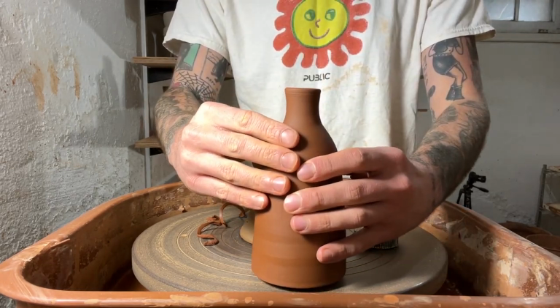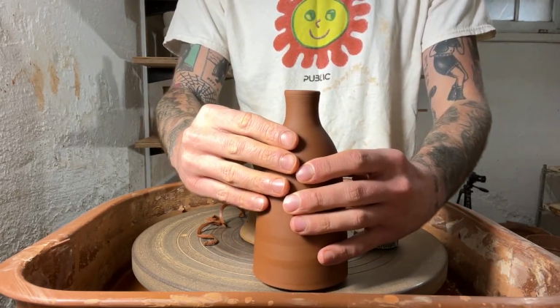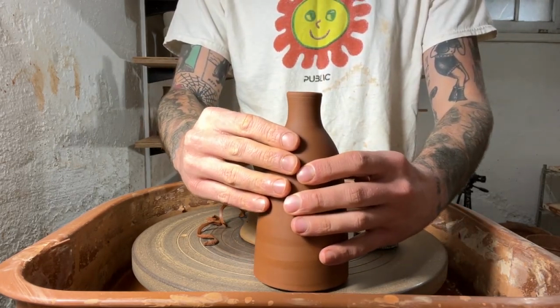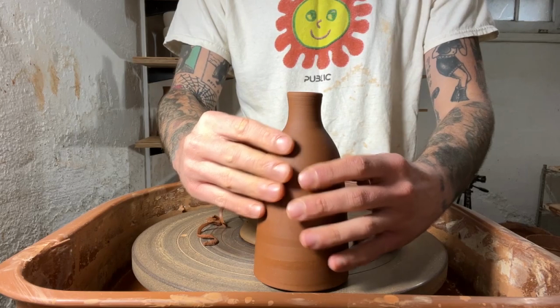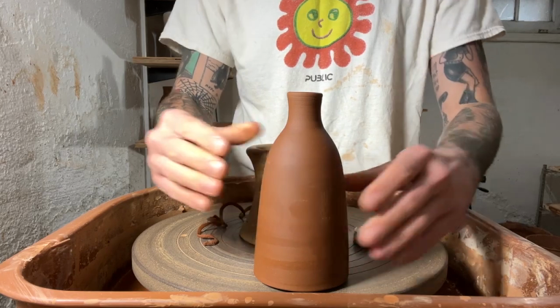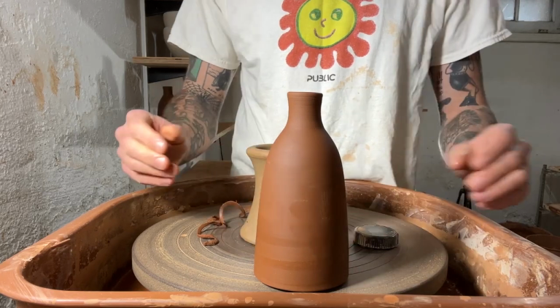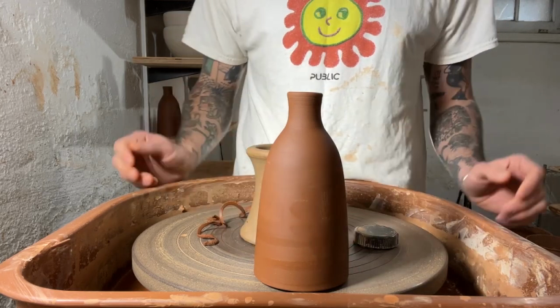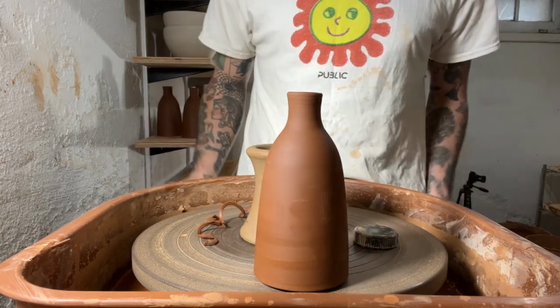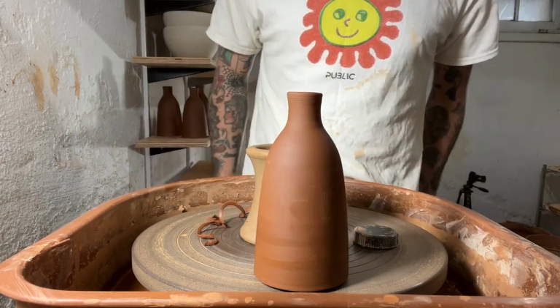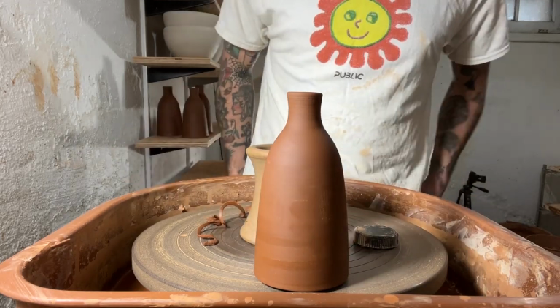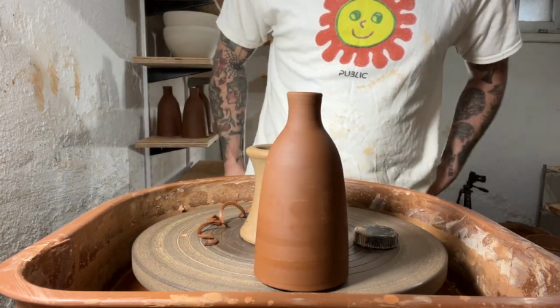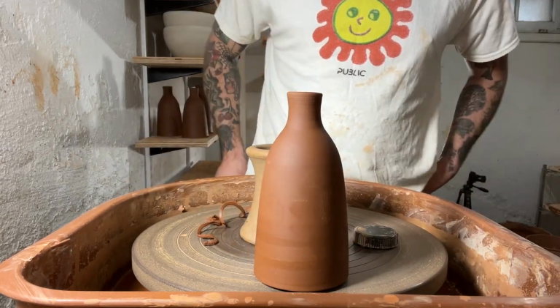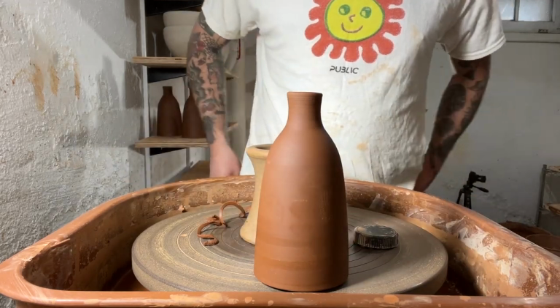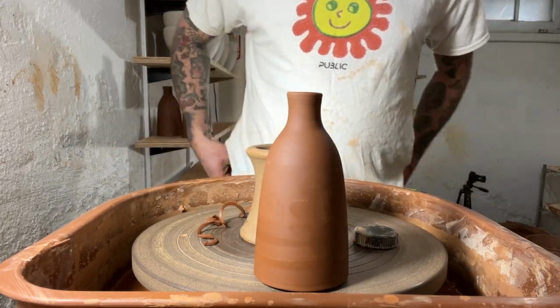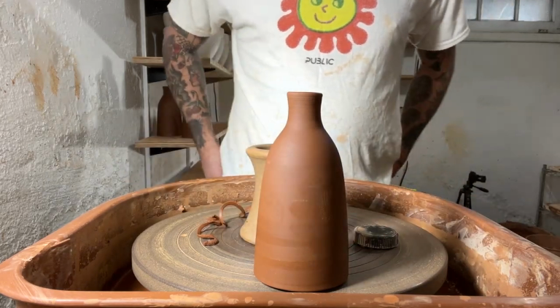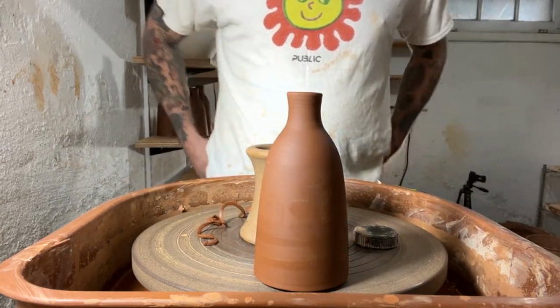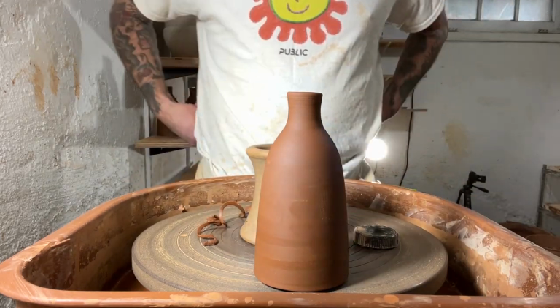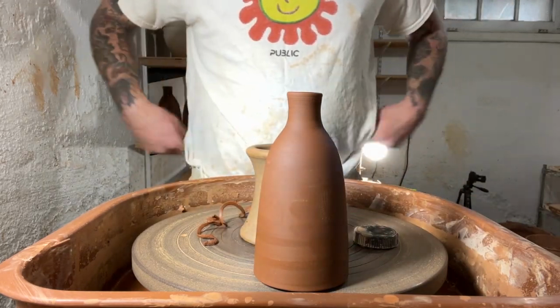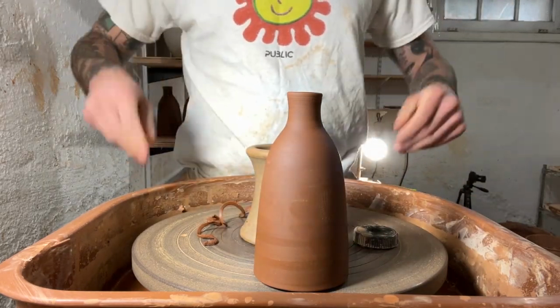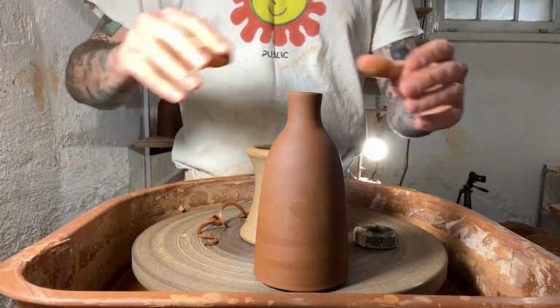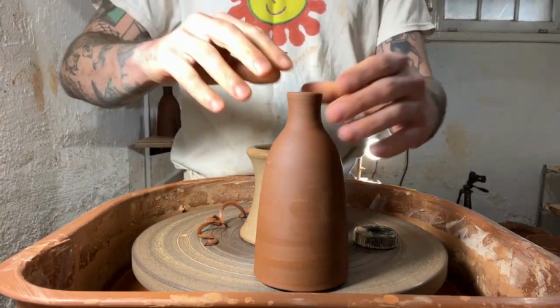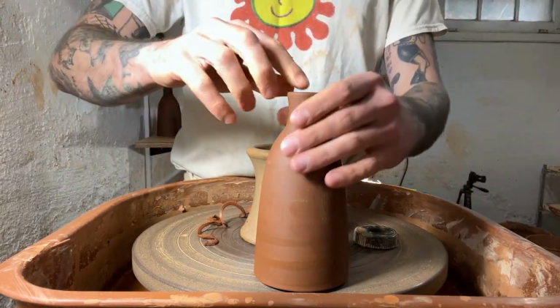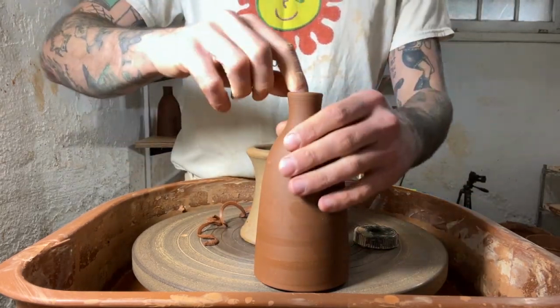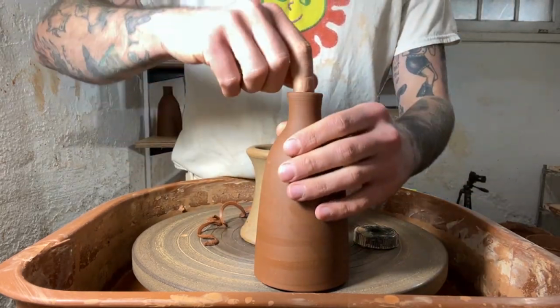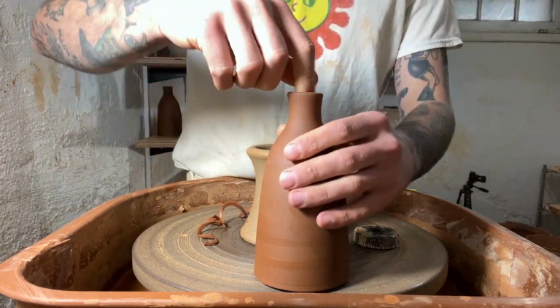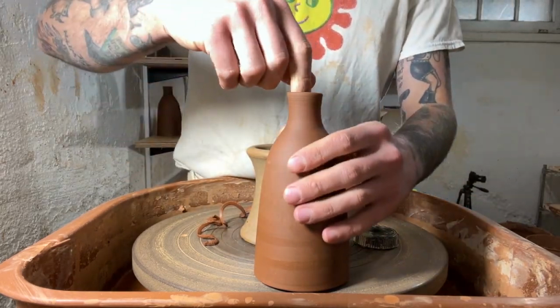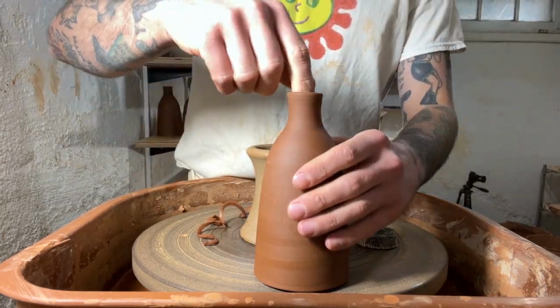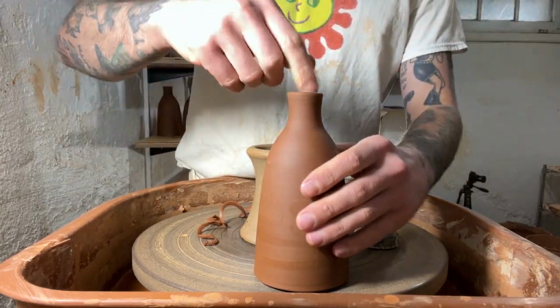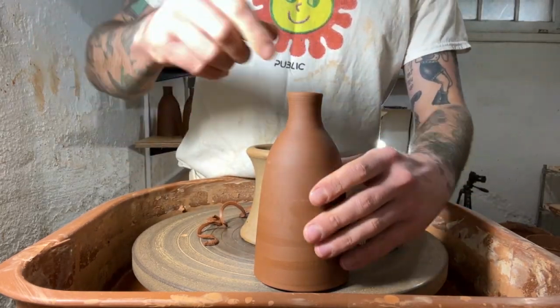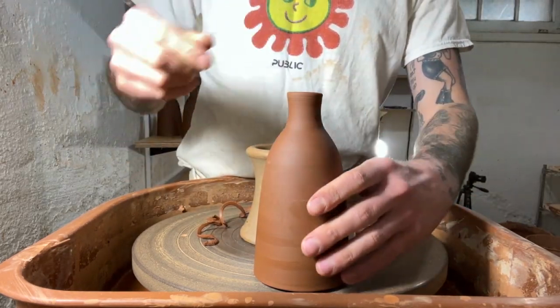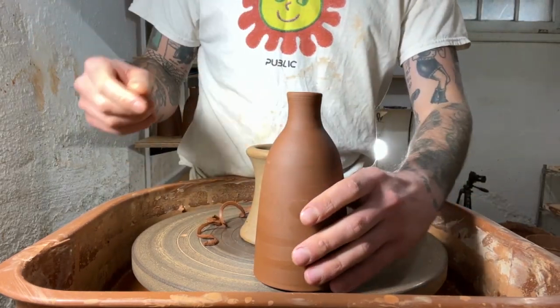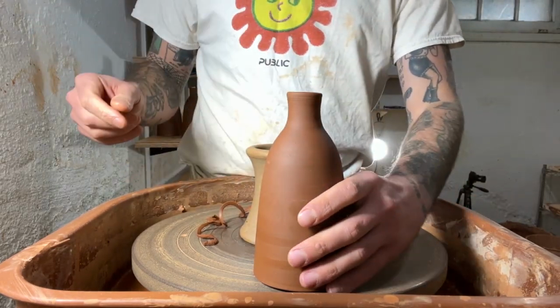I'll let these dry until they get bone dry and then I'll load them in the kiln for a bisque.